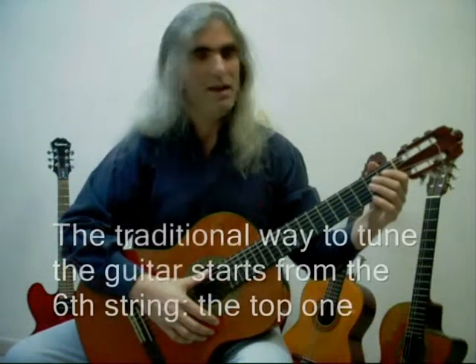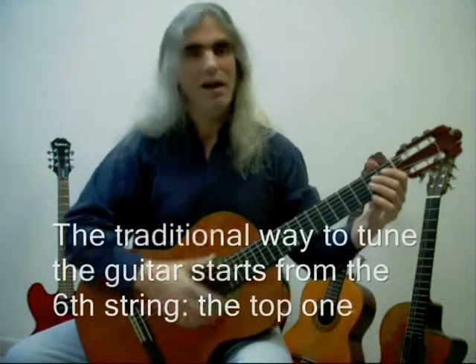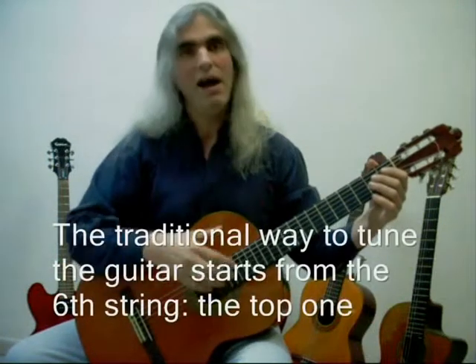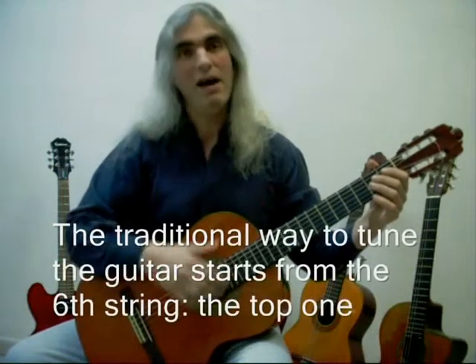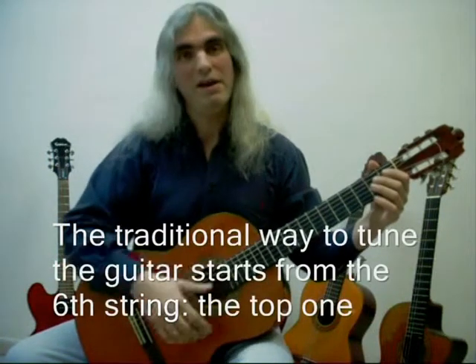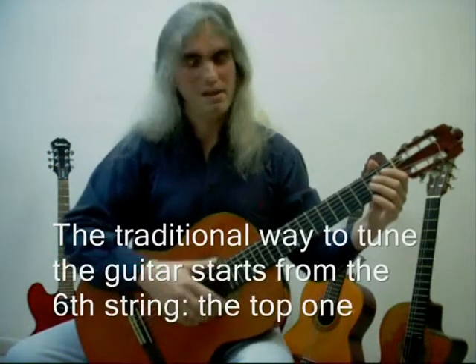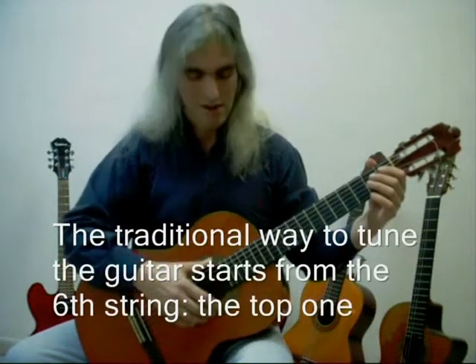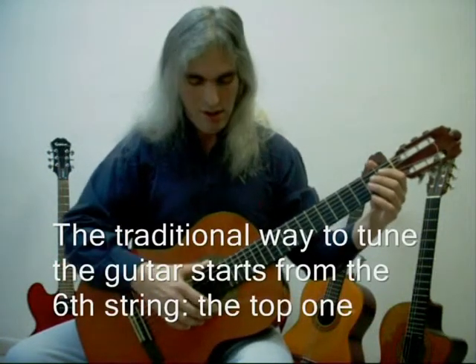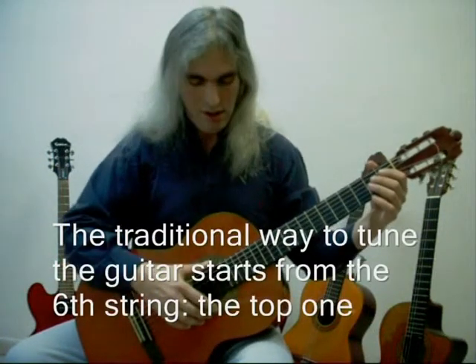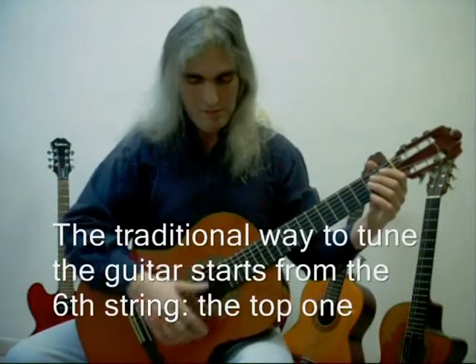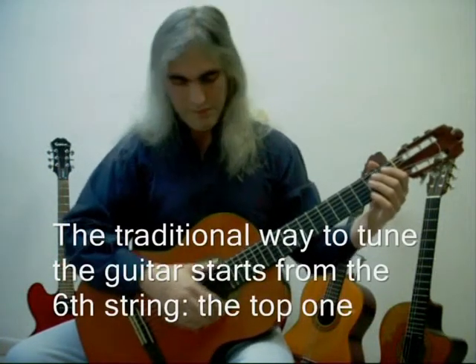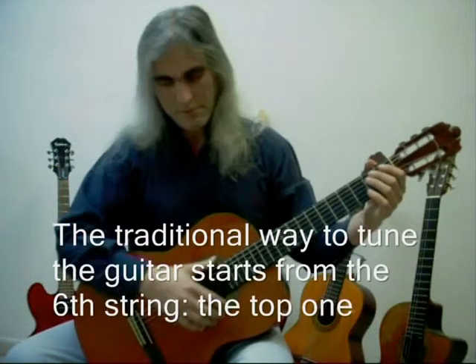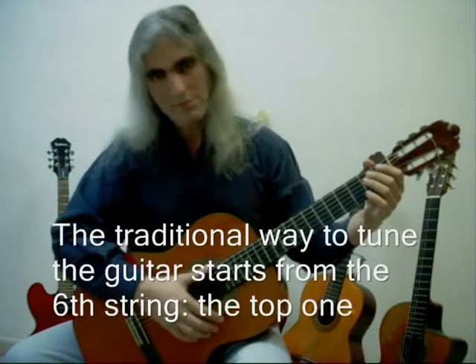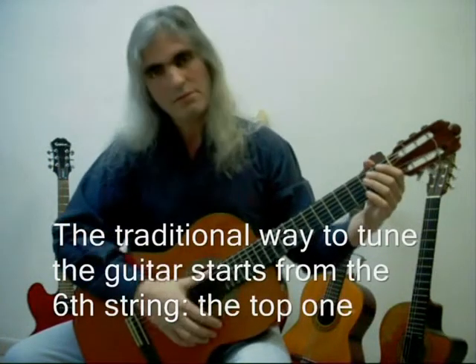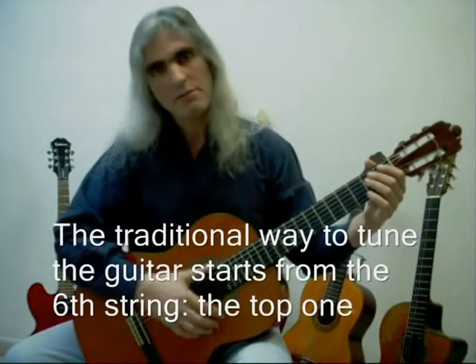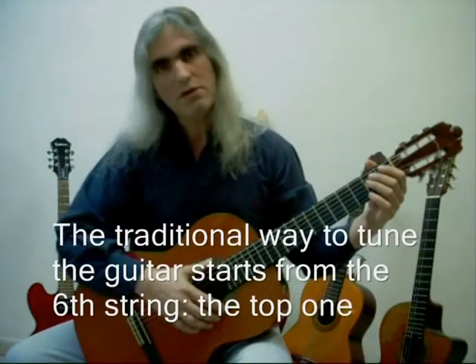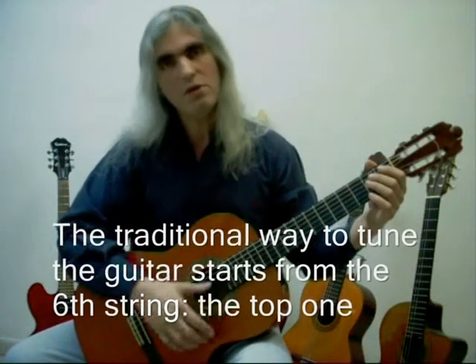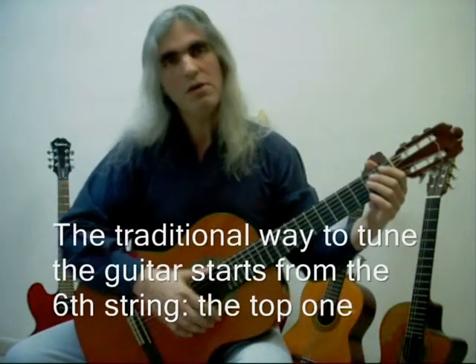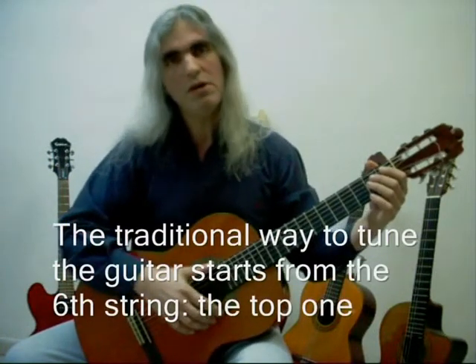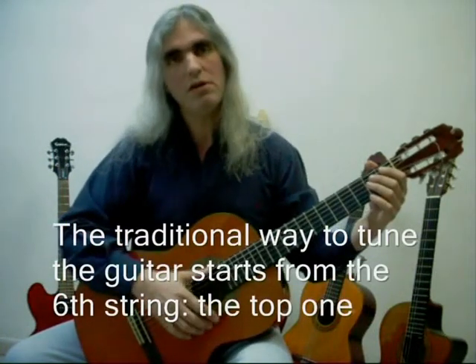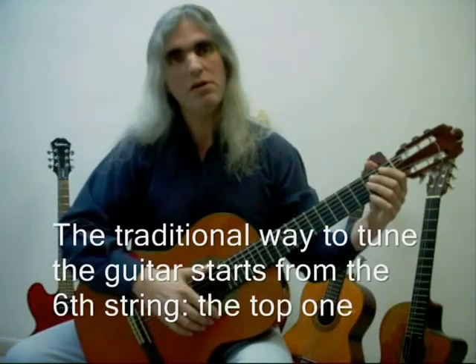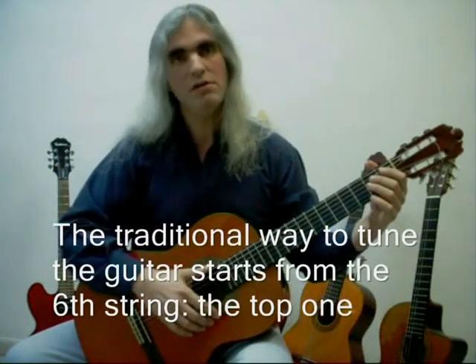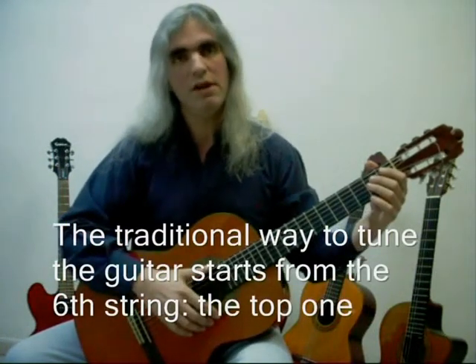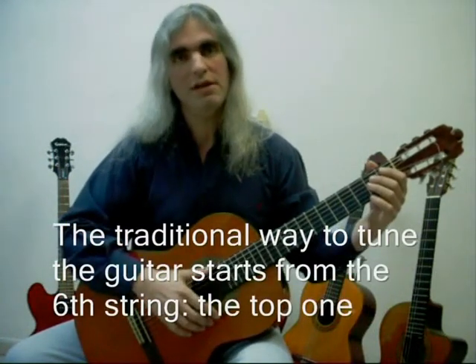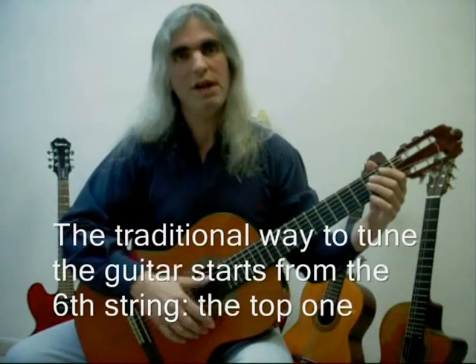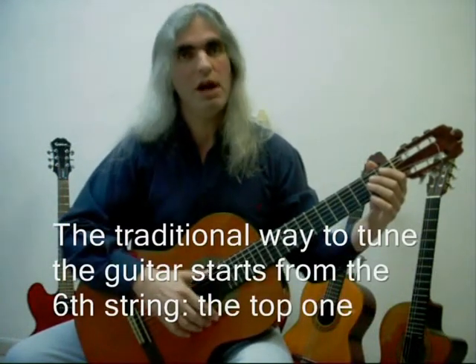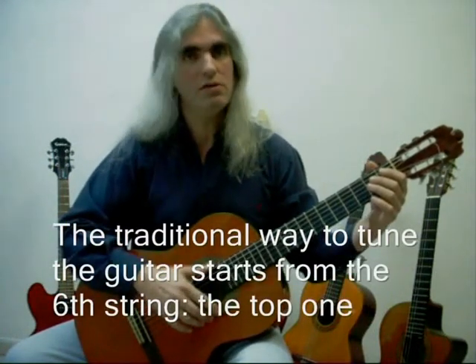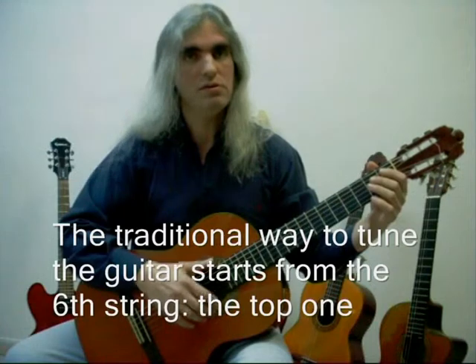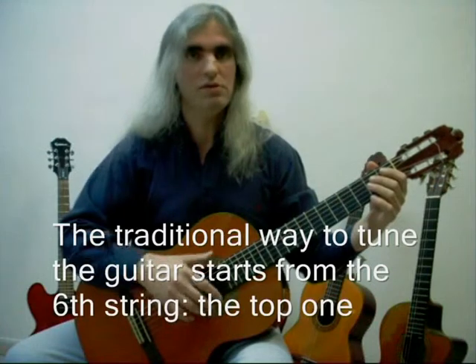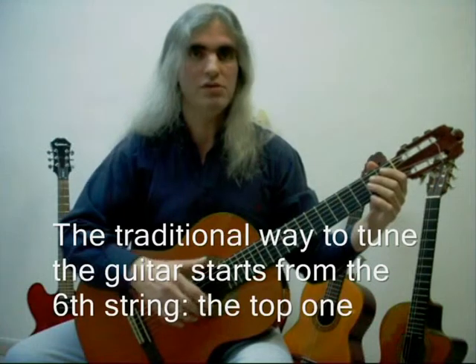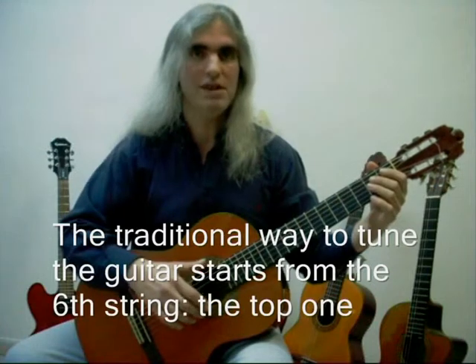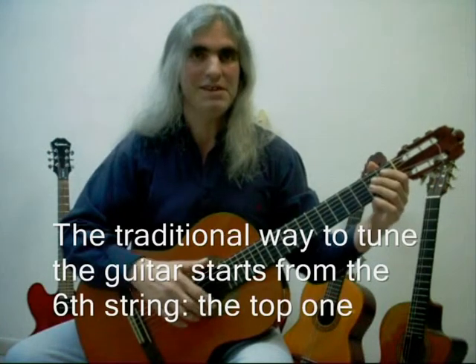Hi. Today we are going to learn how to tune the guitar.